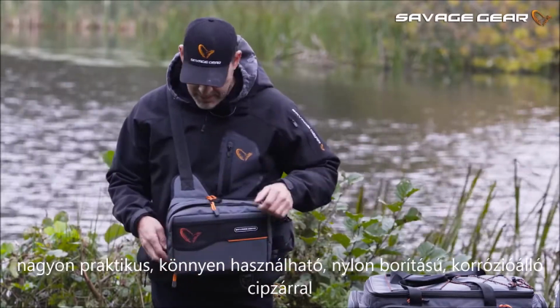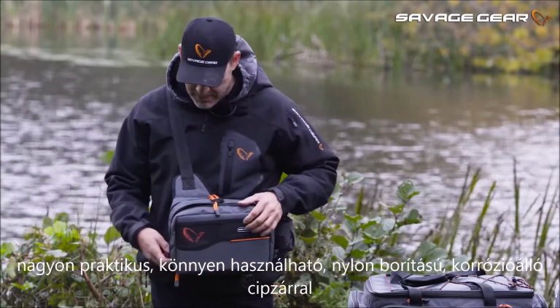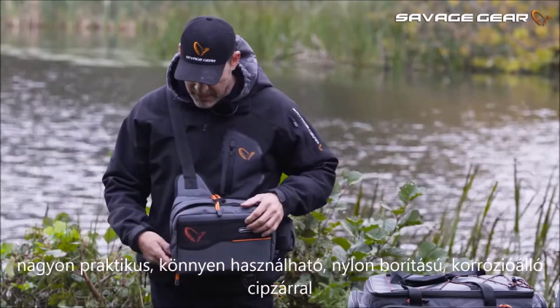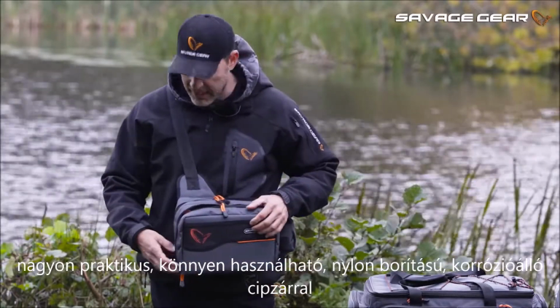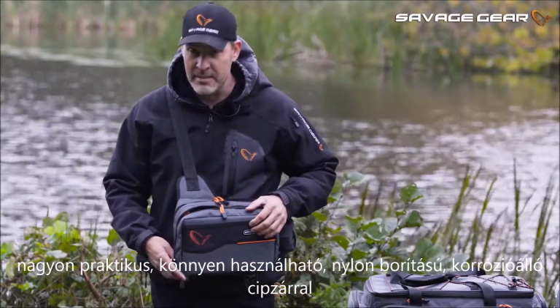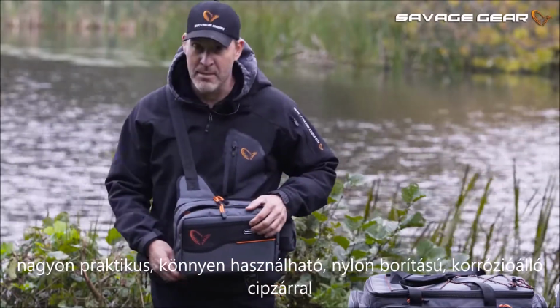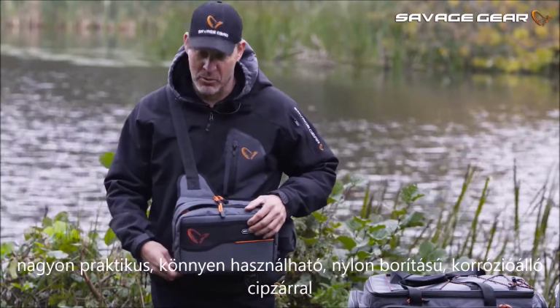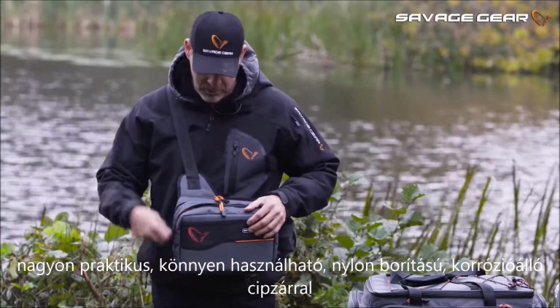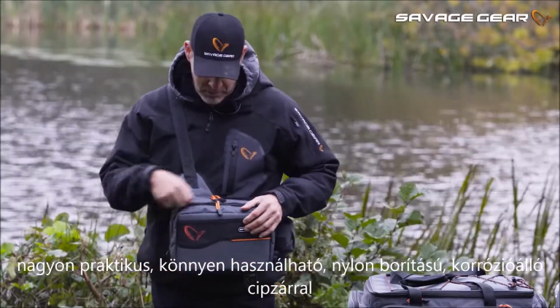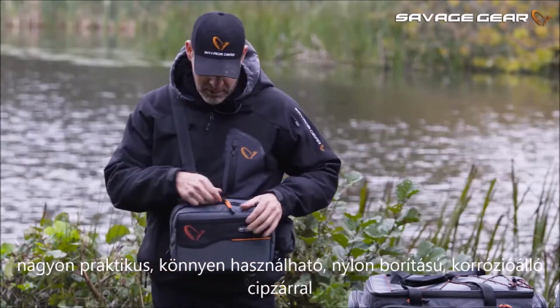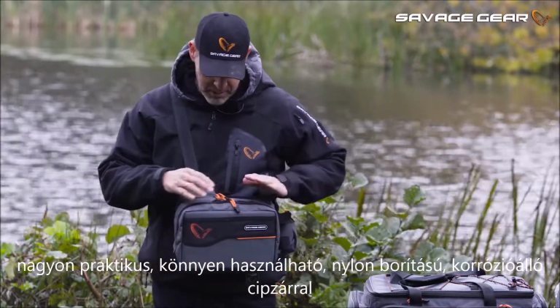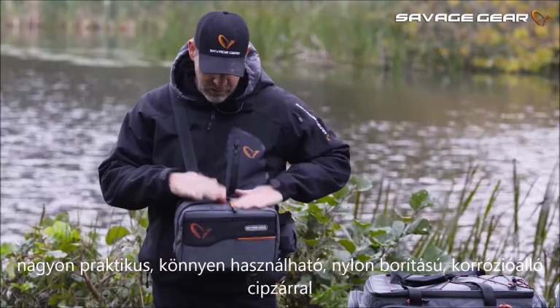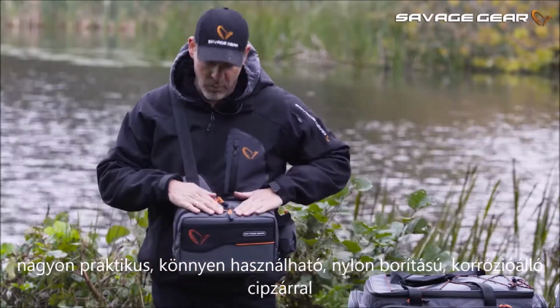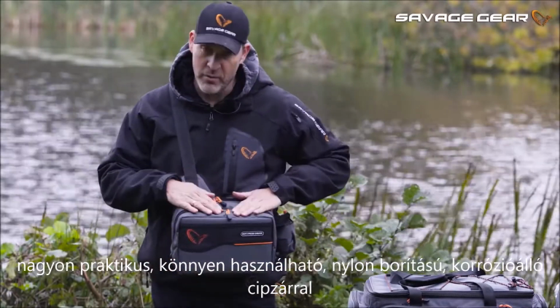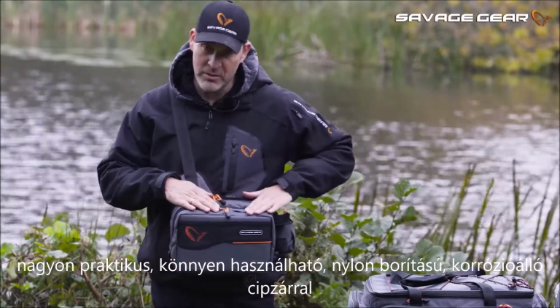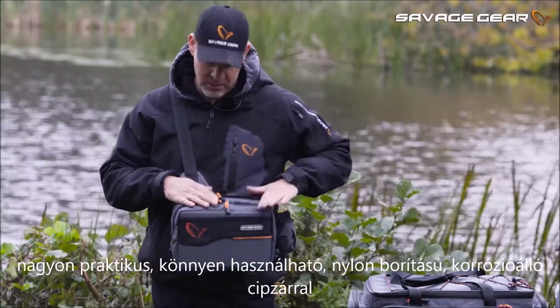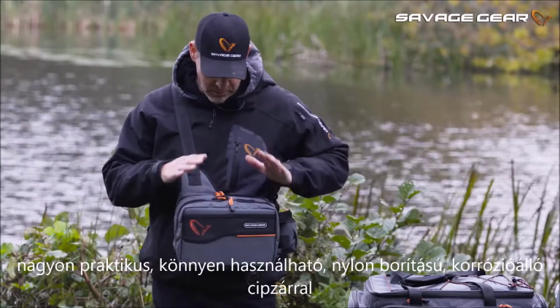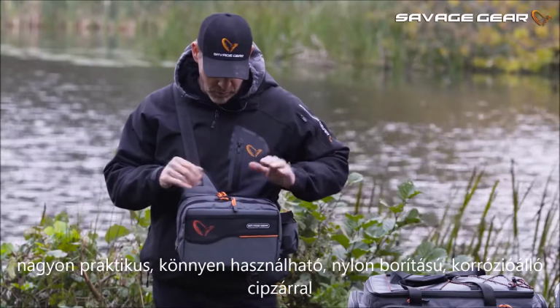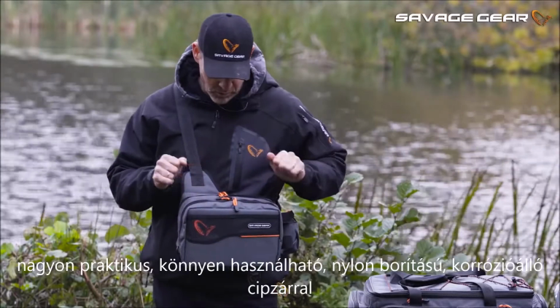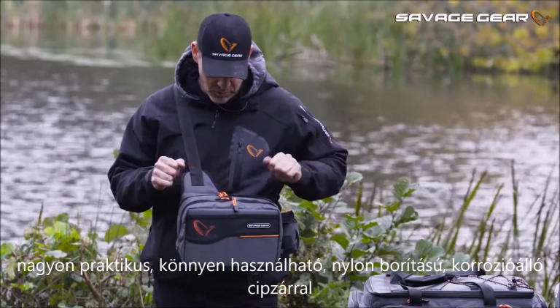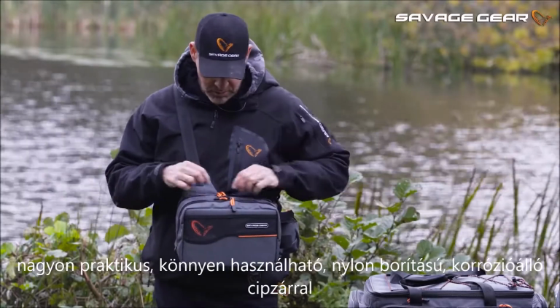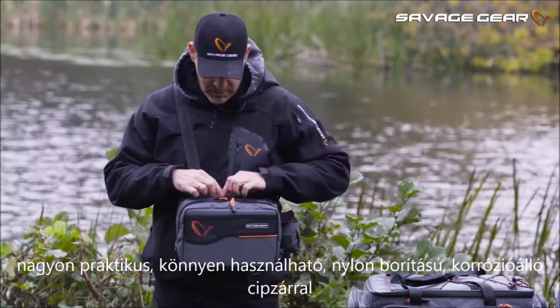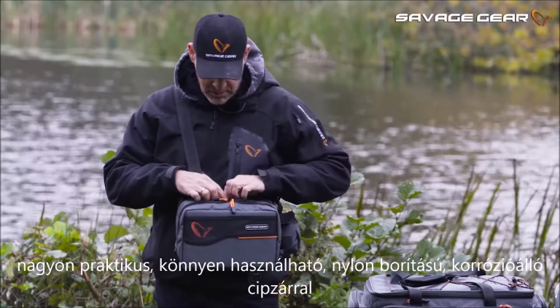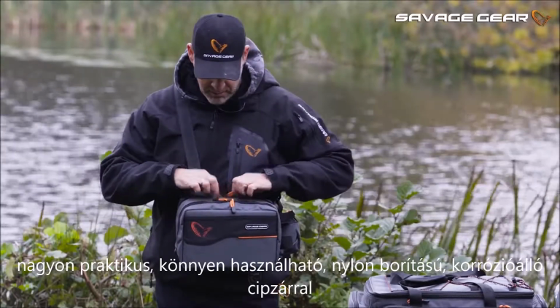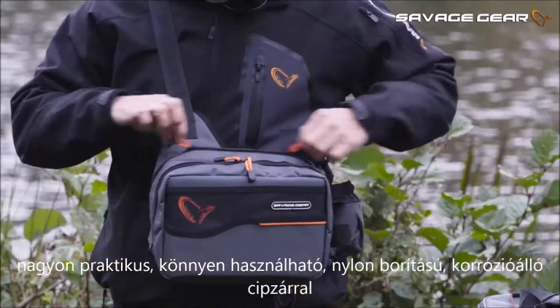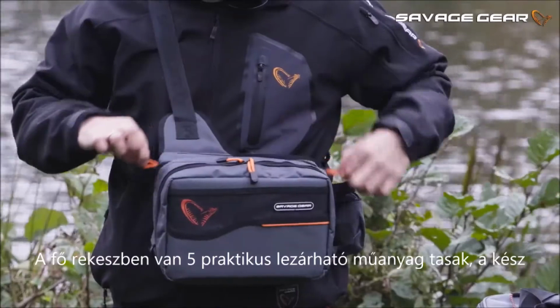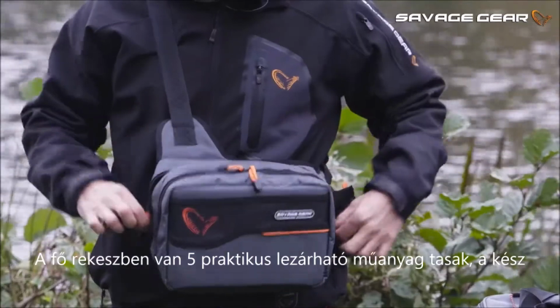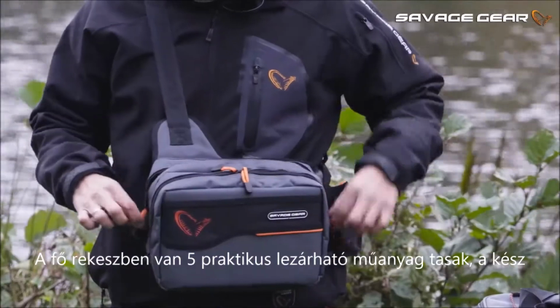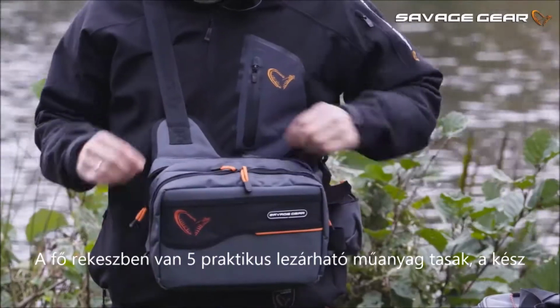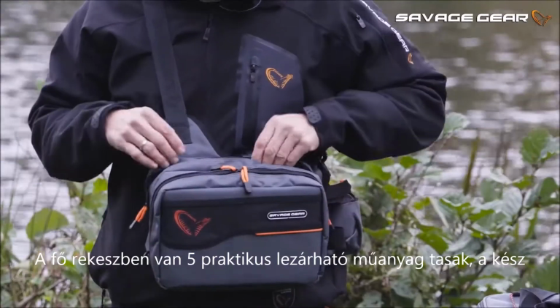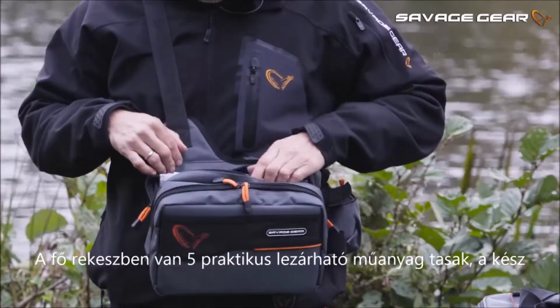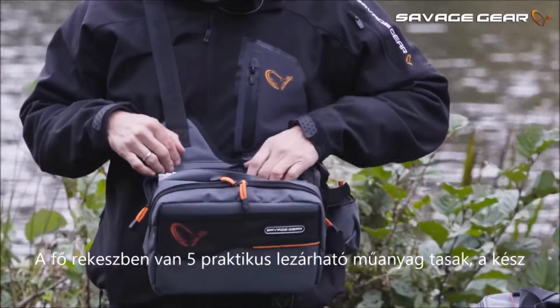The nylon head zippers are saltwater resistant and corrosion resistant. In the main compartment here,